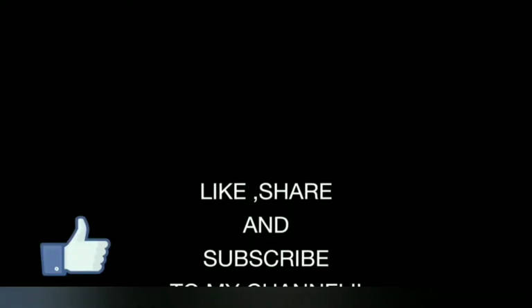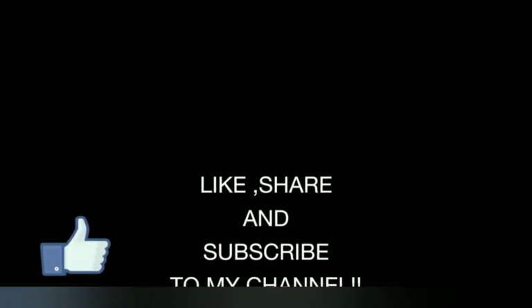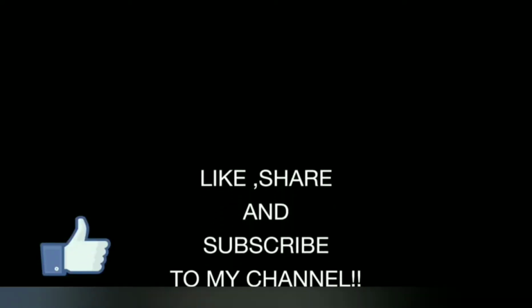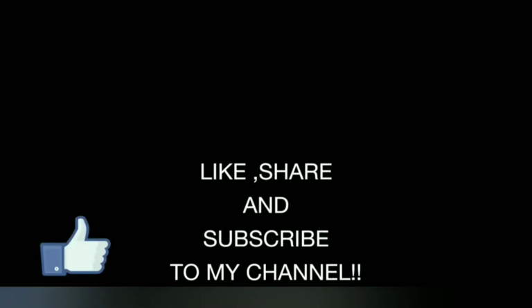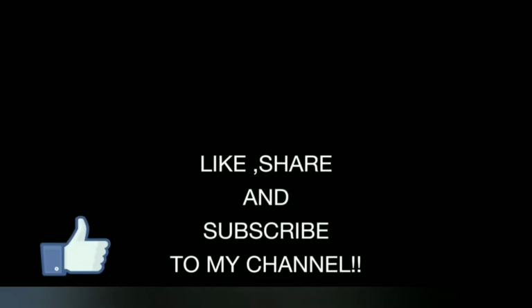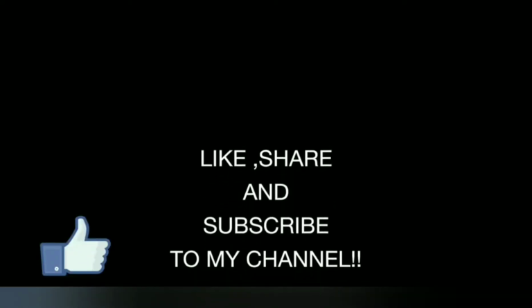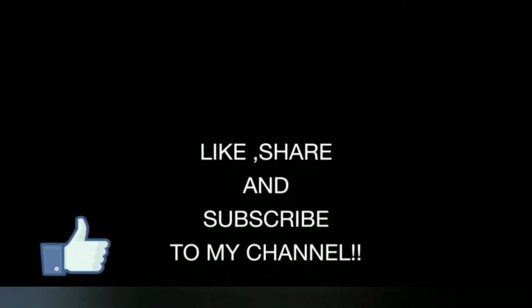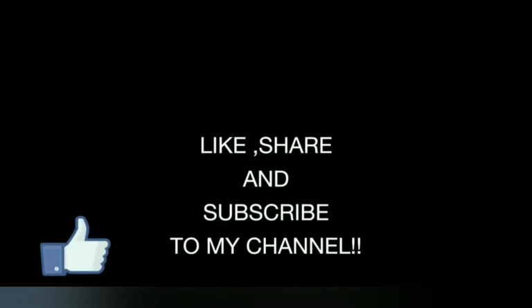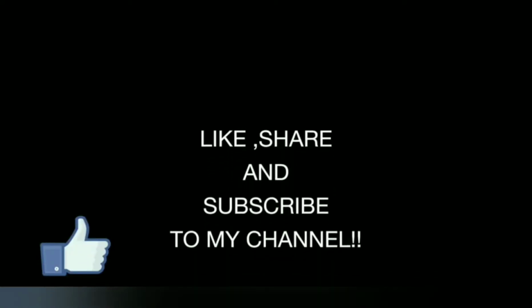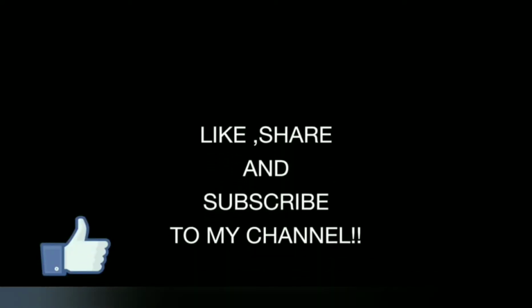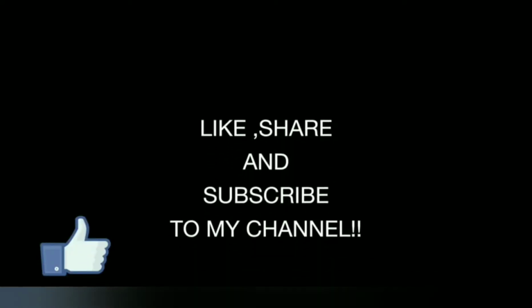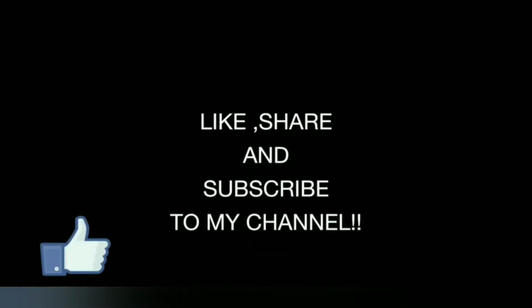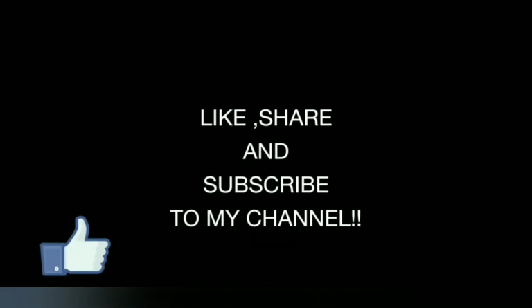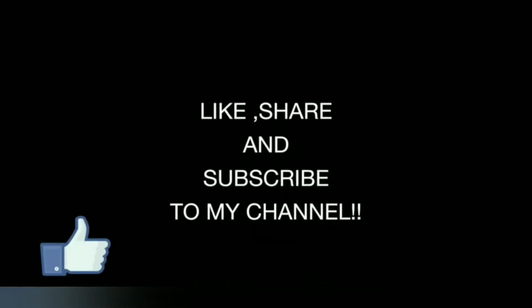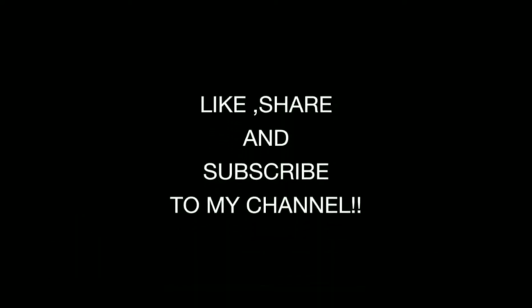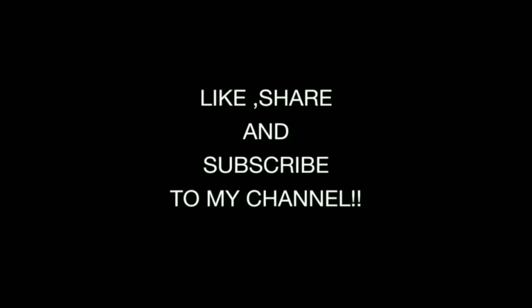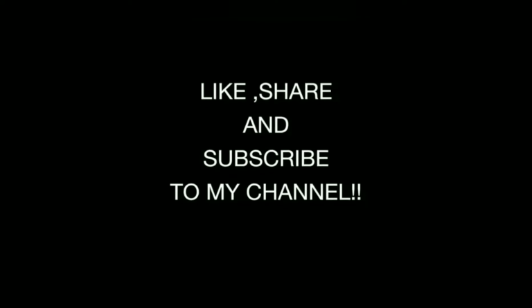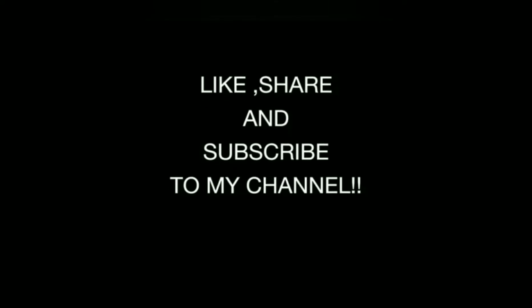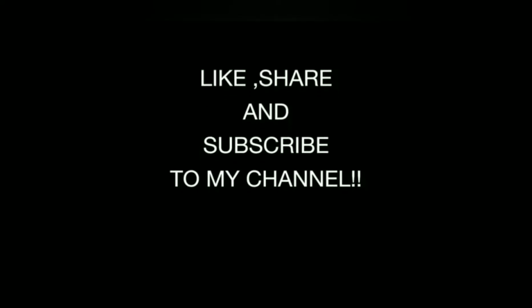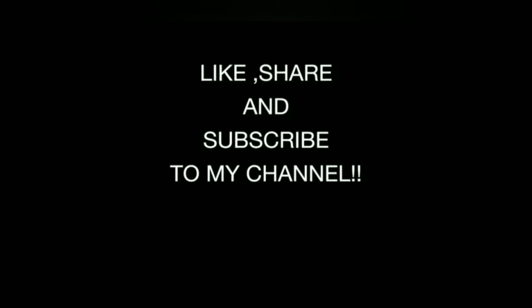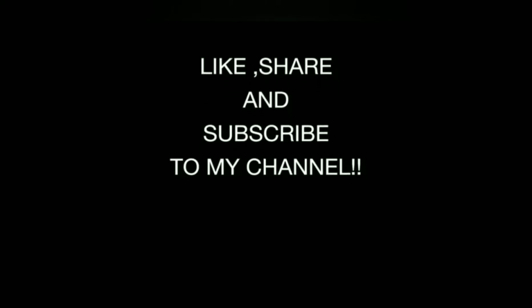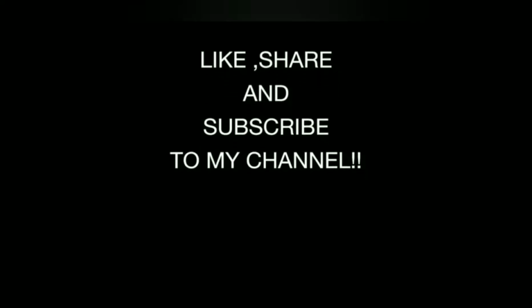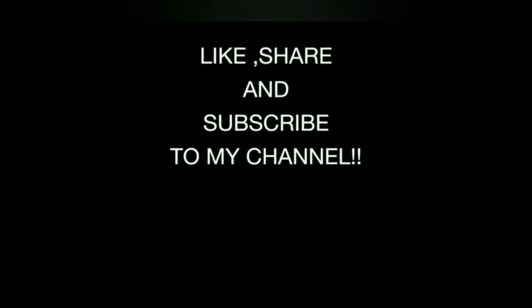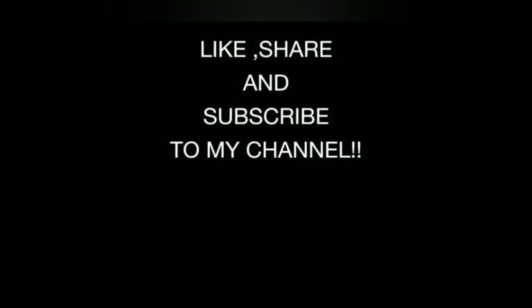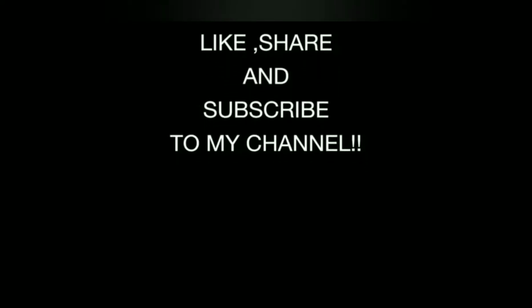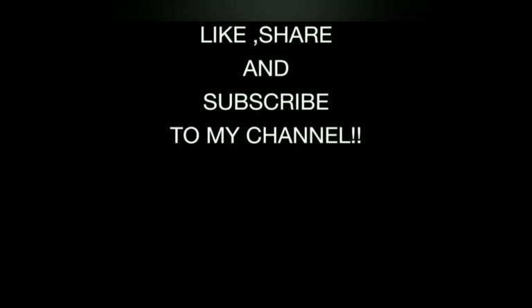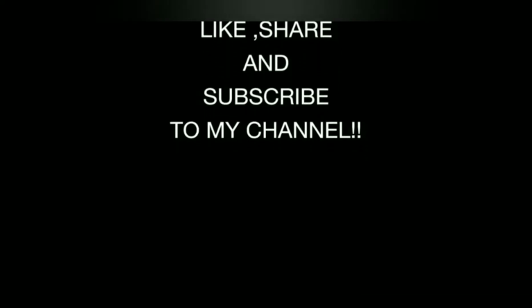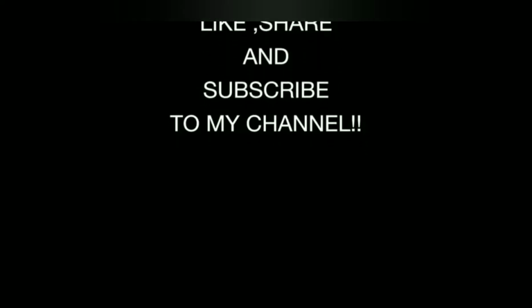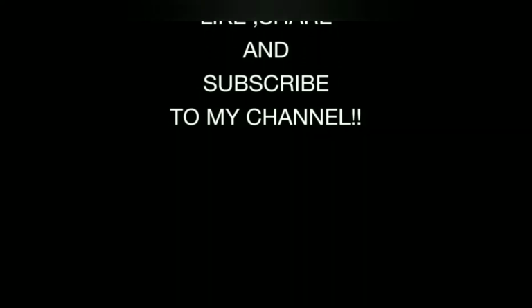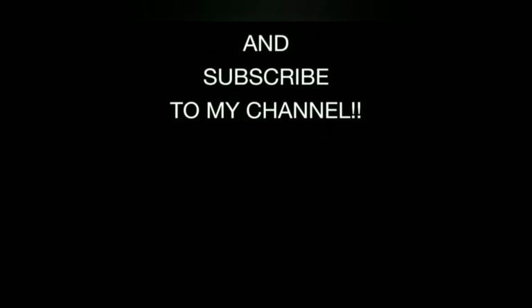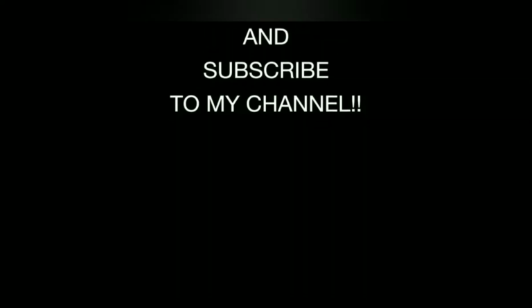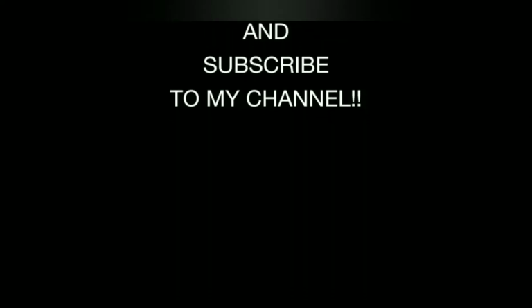If you like this recipe, hit the like button, share with your friends, and subscribe to my channel.